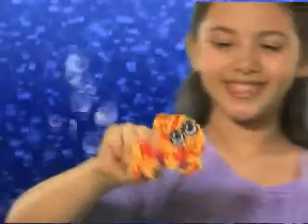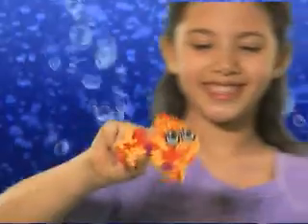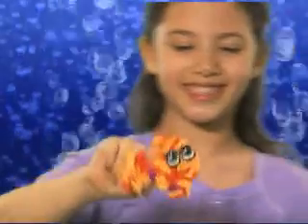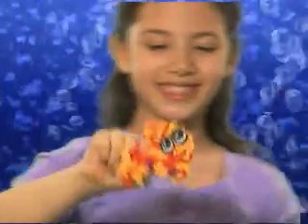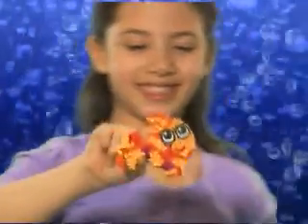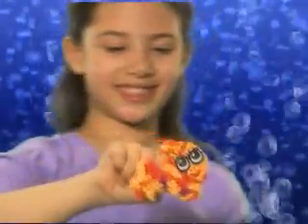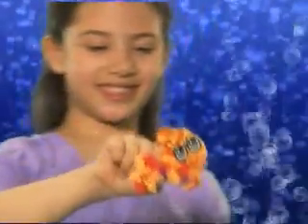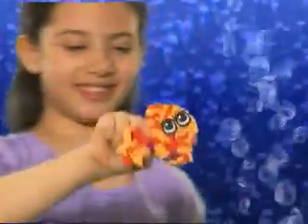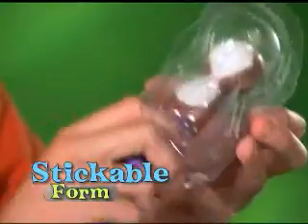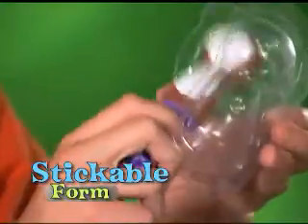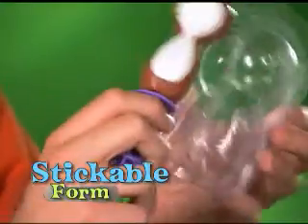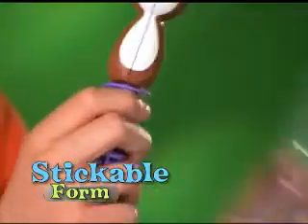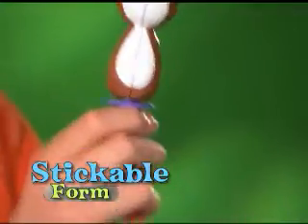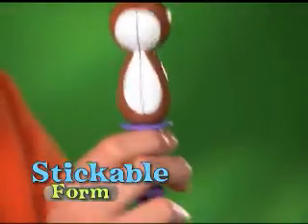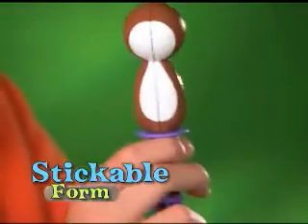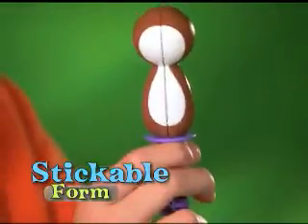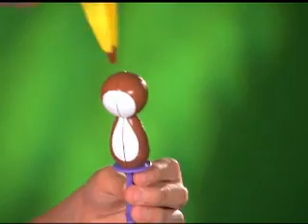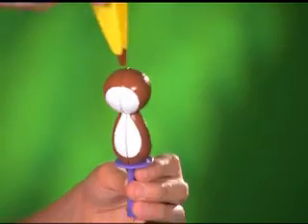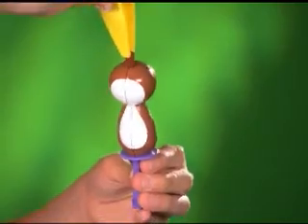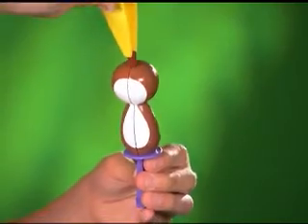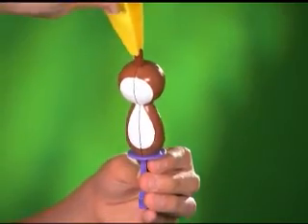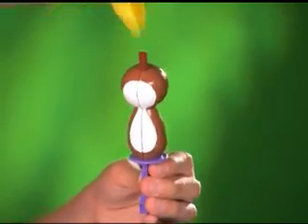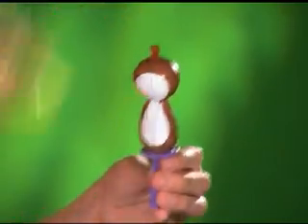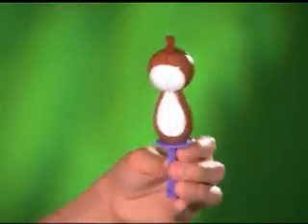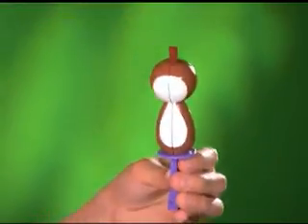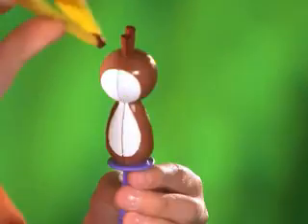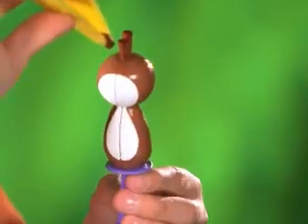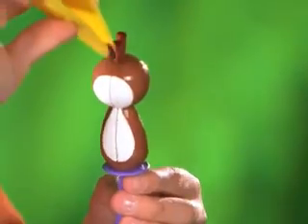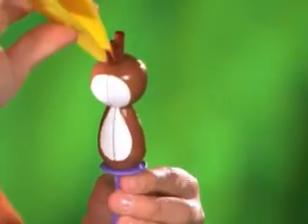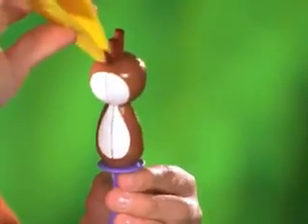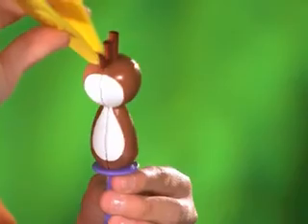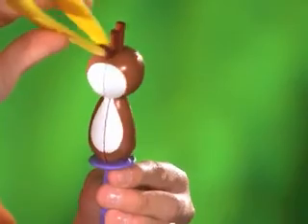Look! A tropical fish! Now grab a stickable form and make a paperoni critter of your own! Round goes here.